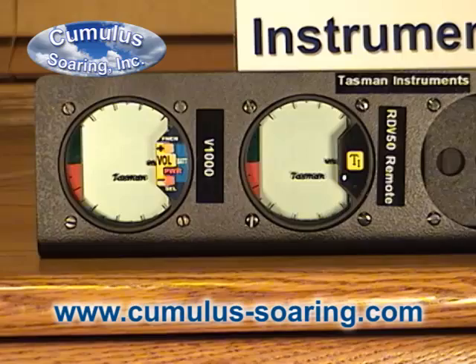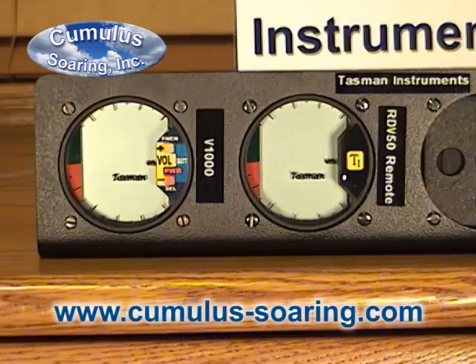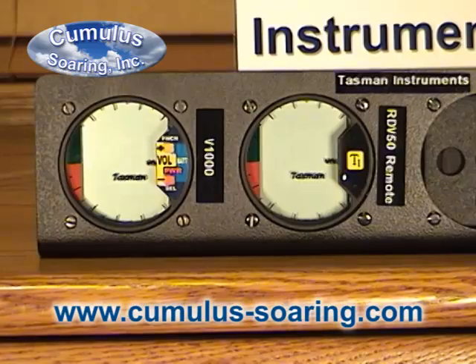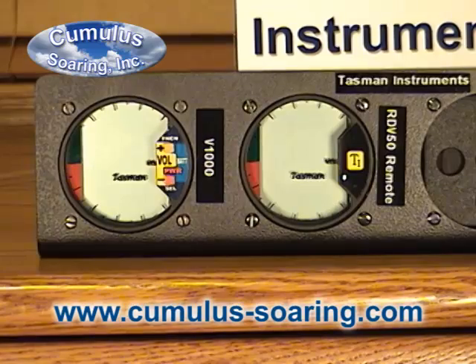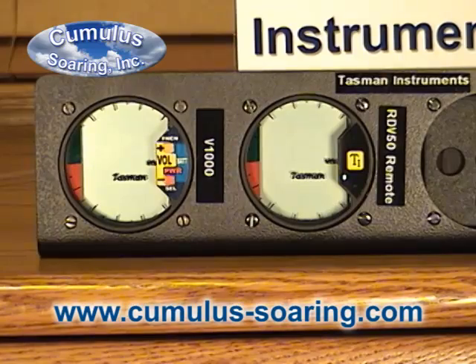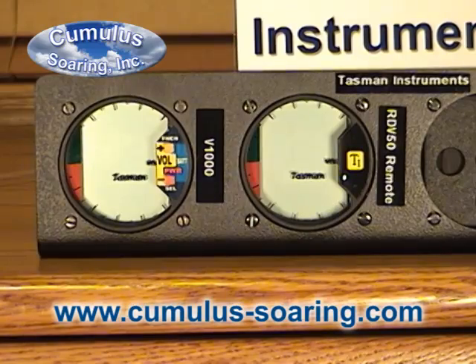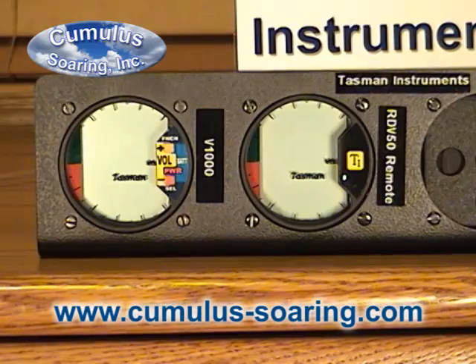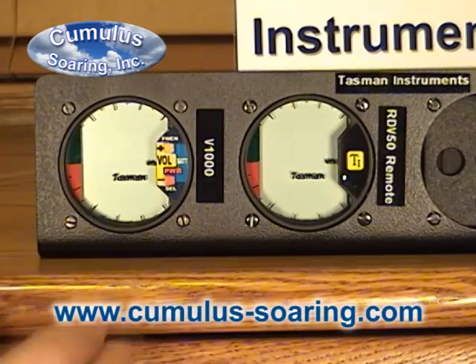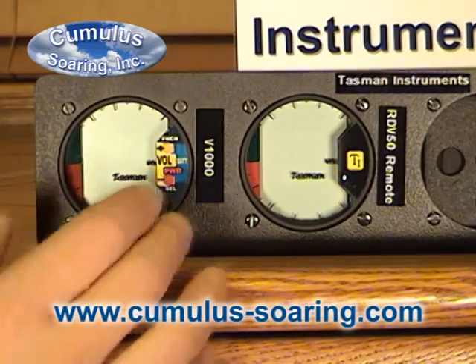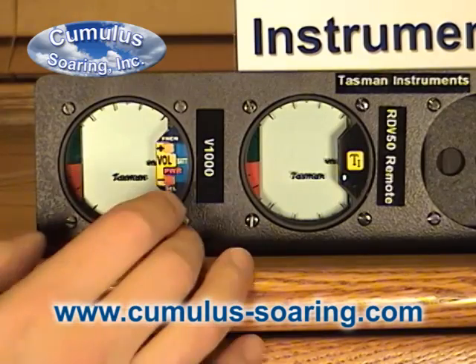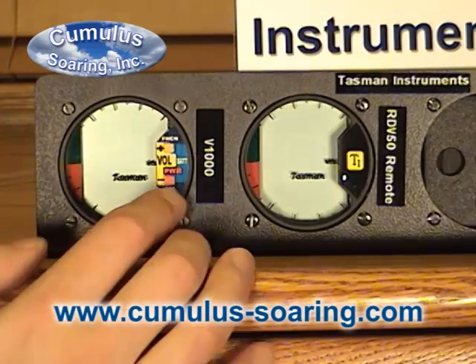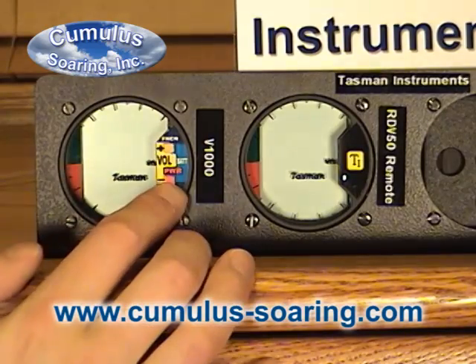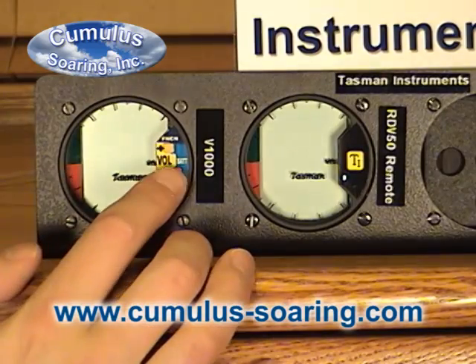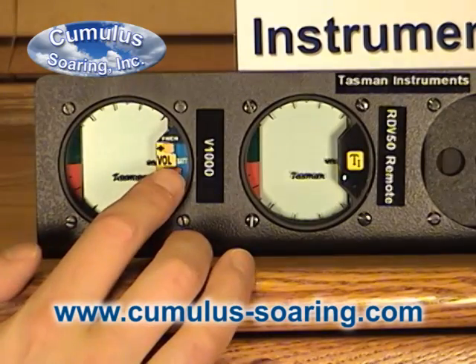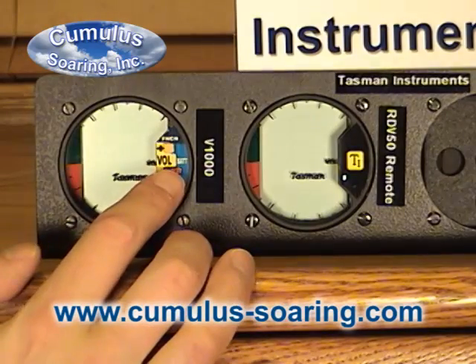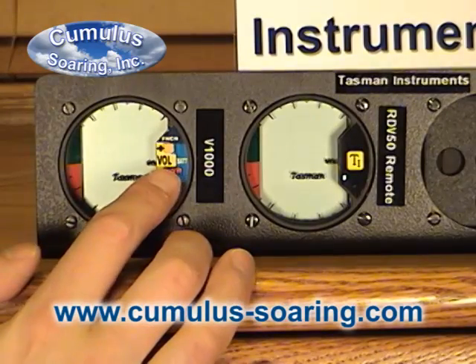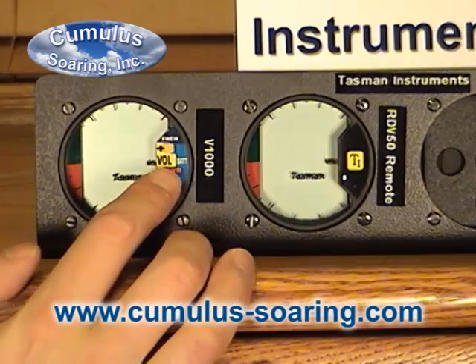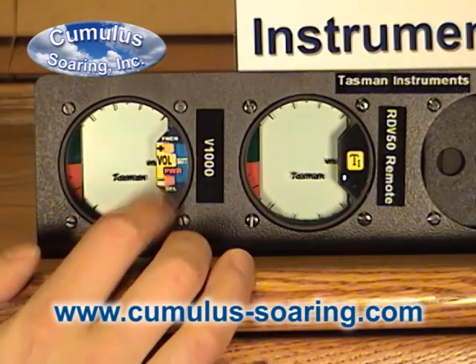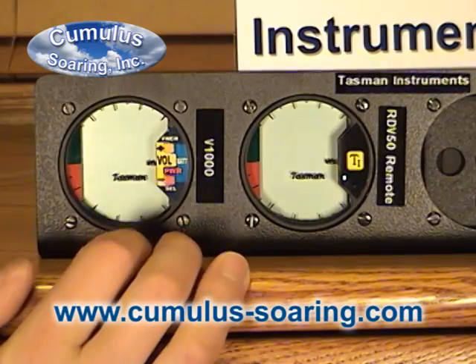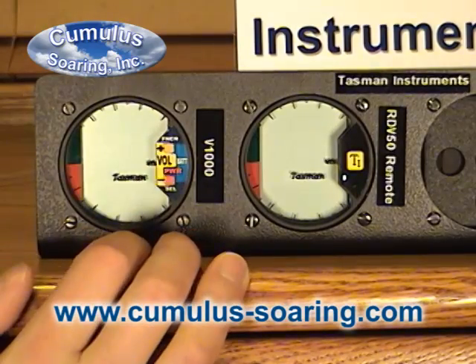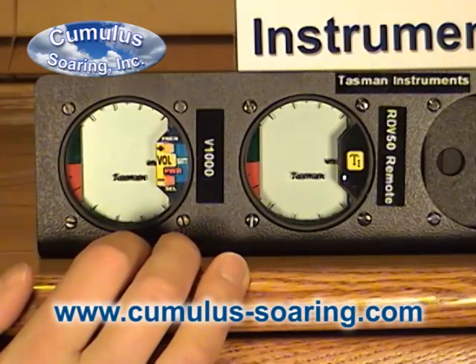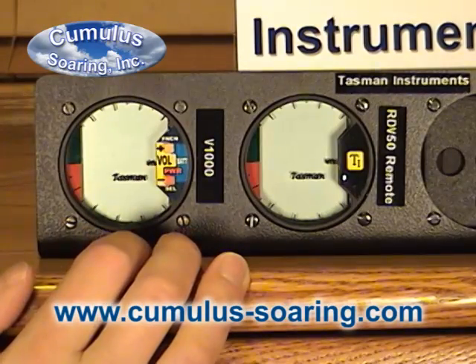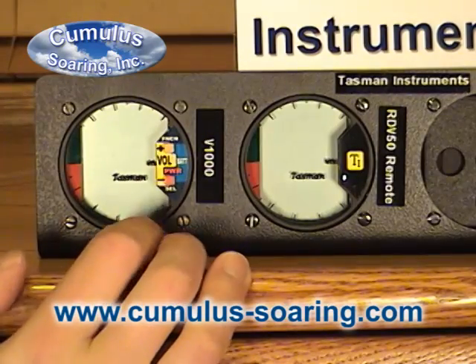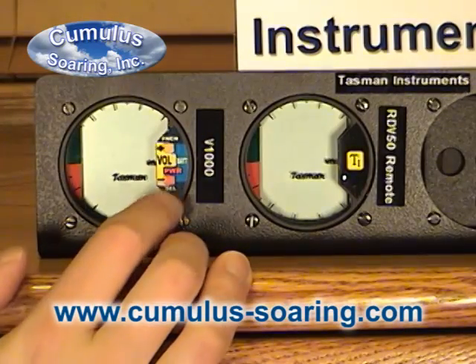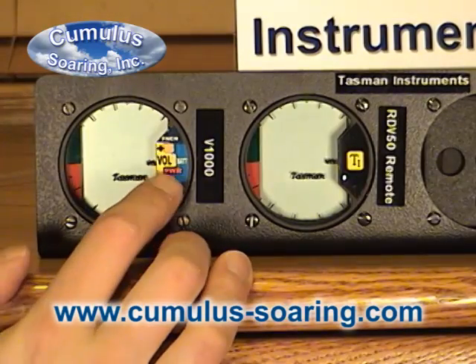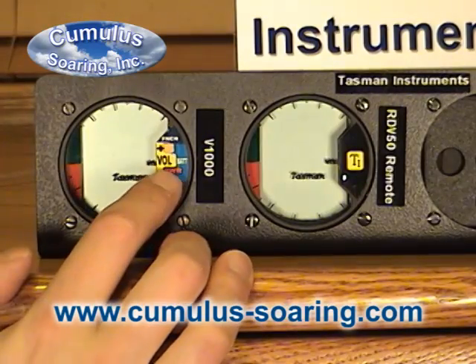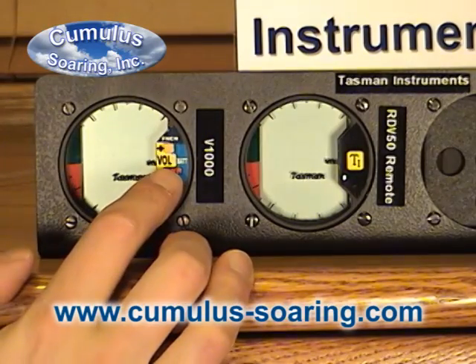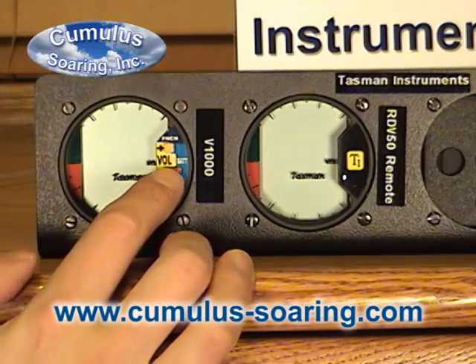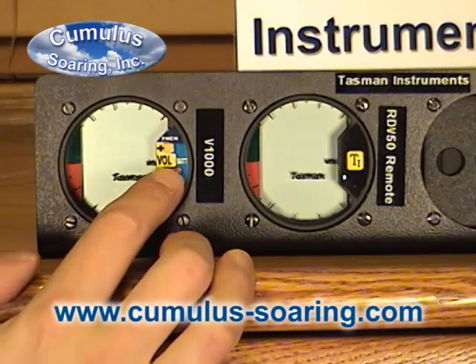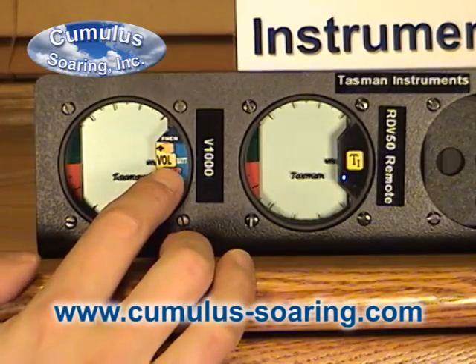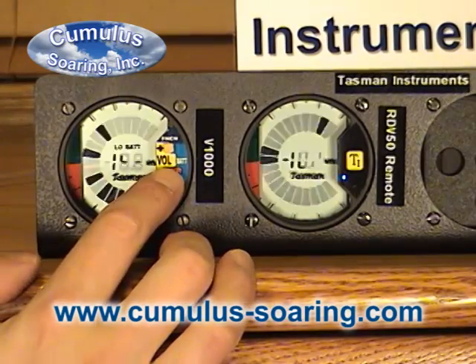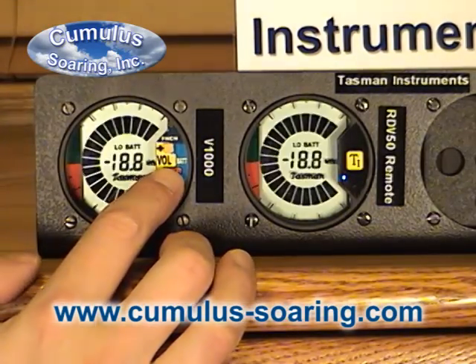Tasman V1000 variometer. To turn it on, press the power button for a second.